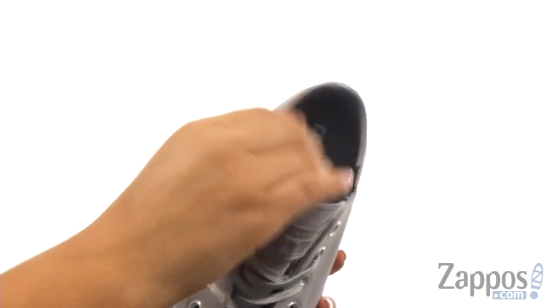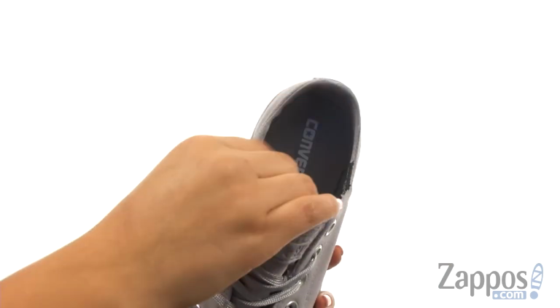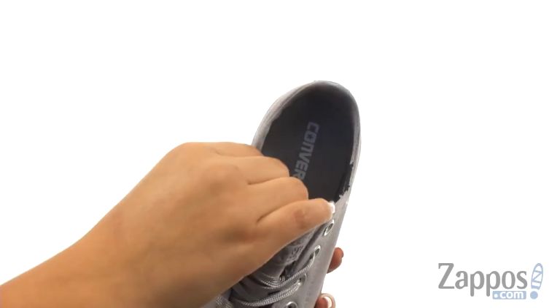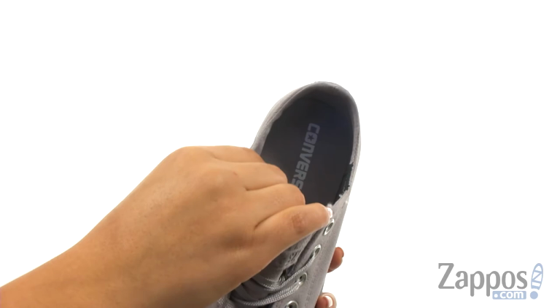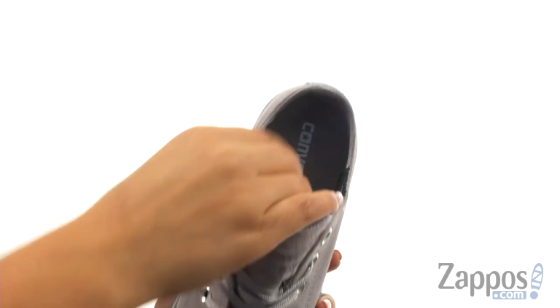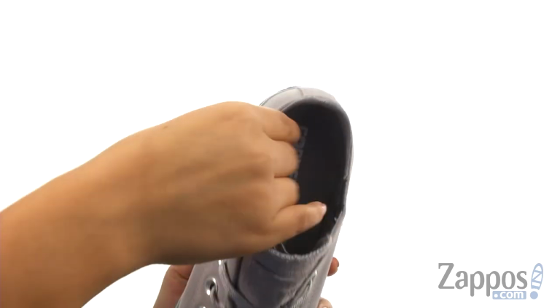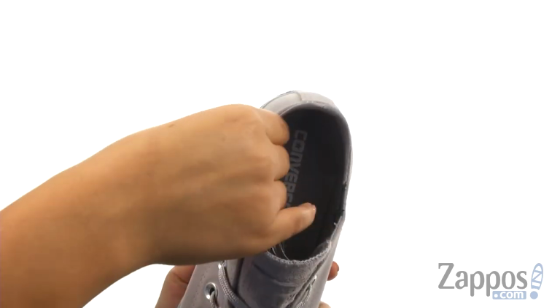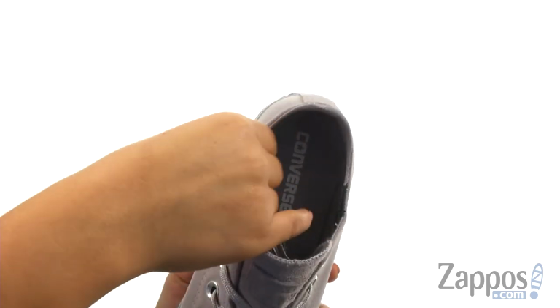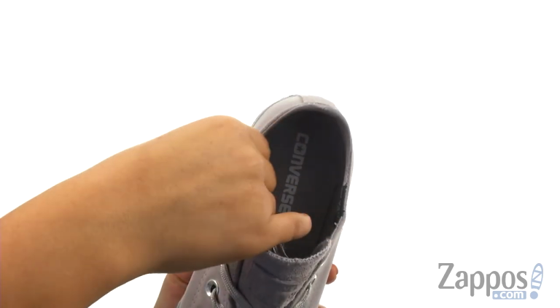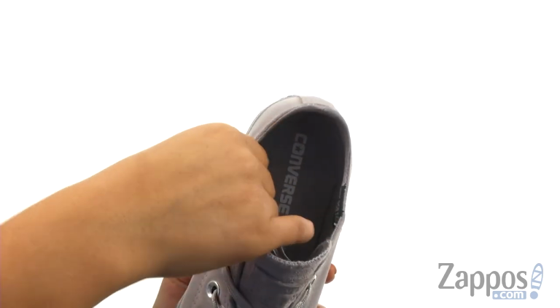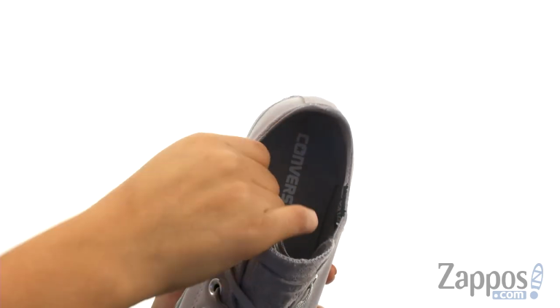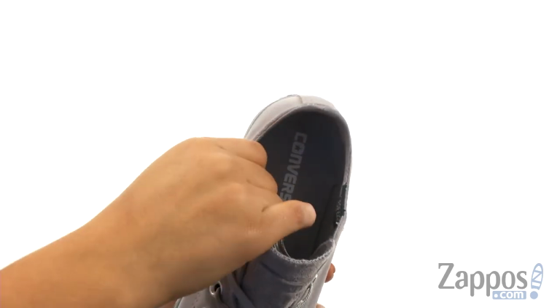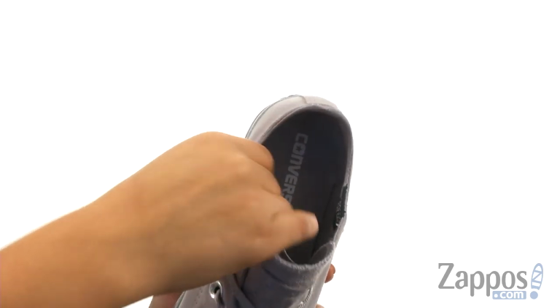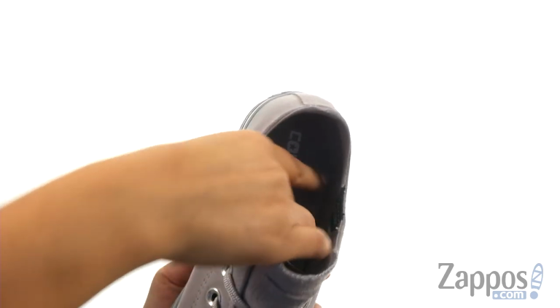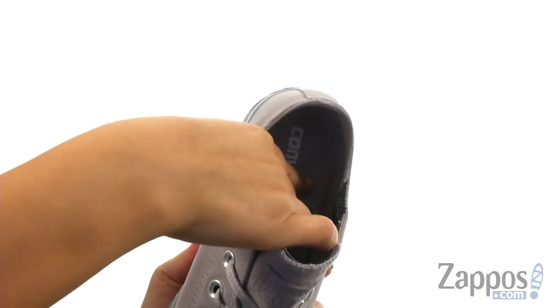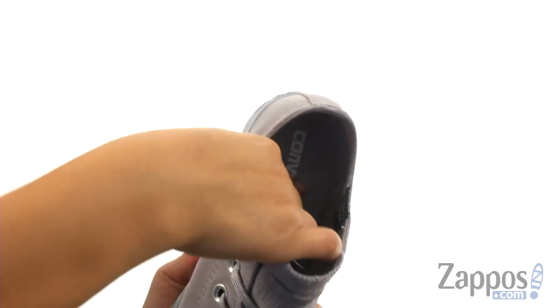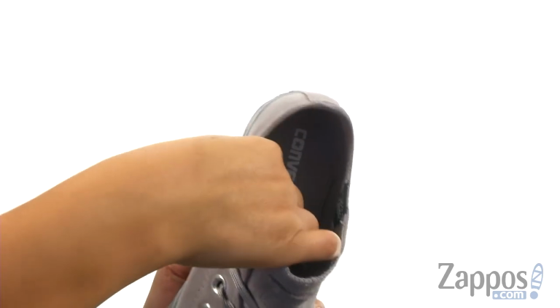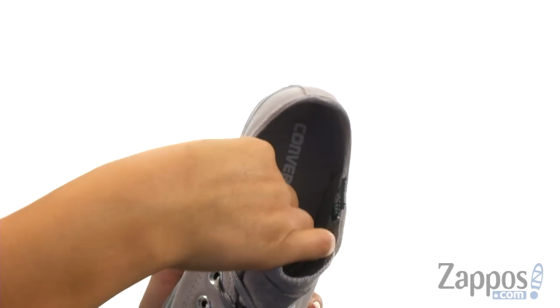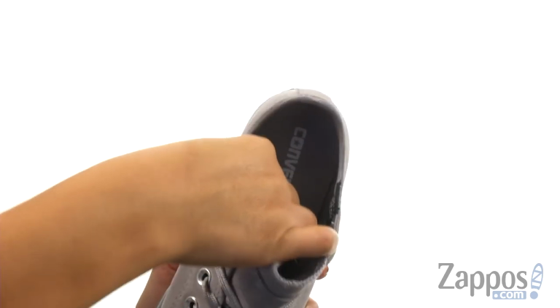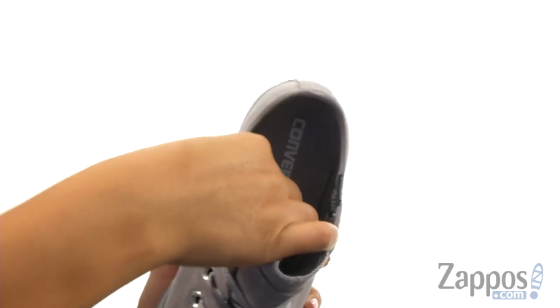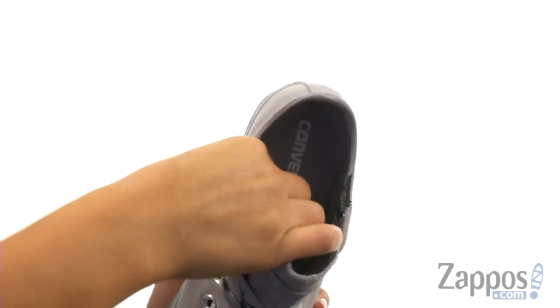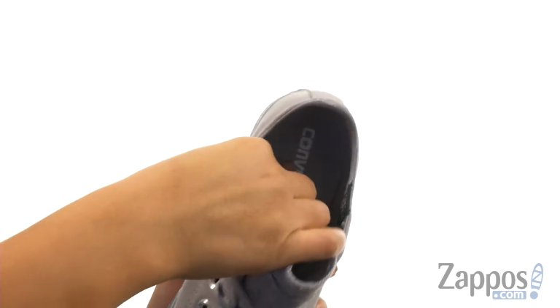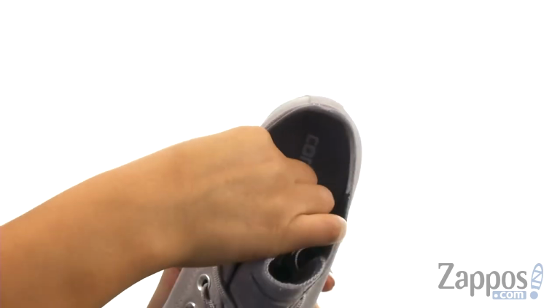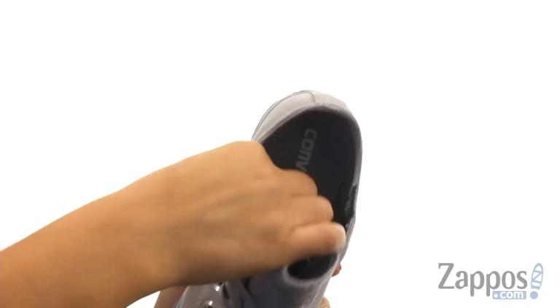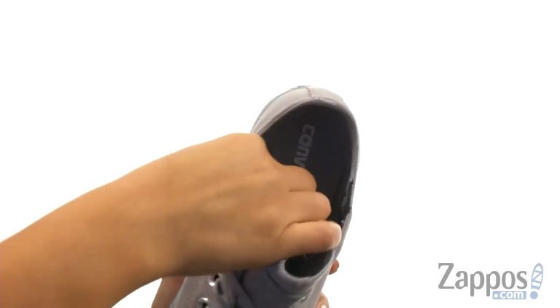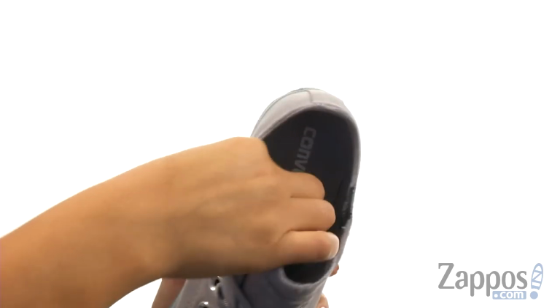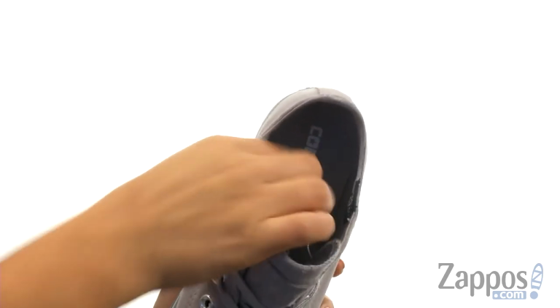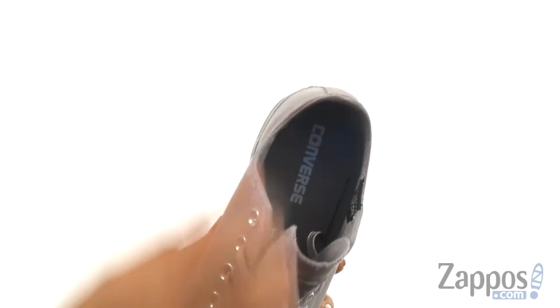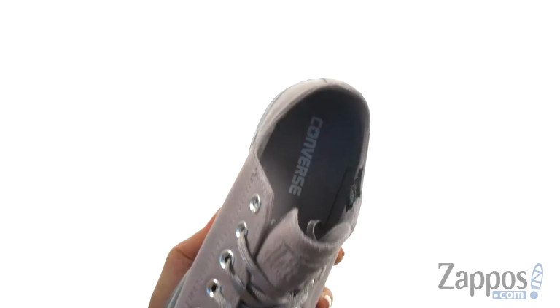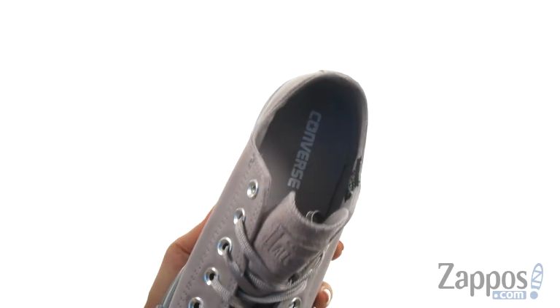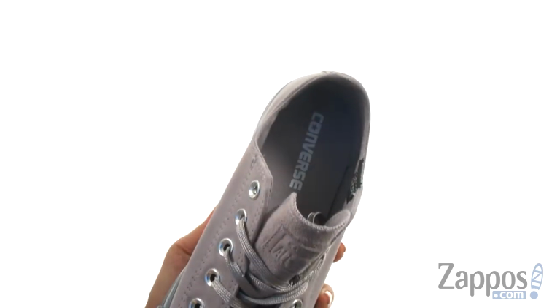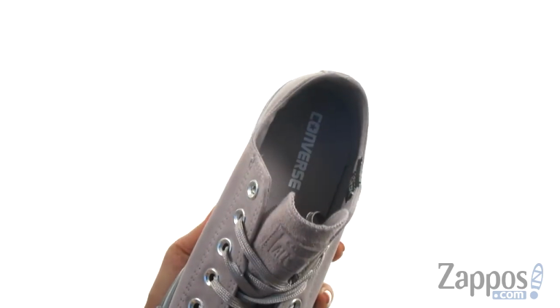On the inside, there's soft canvas lining with a cushioned footbed that will provide comfort and support.